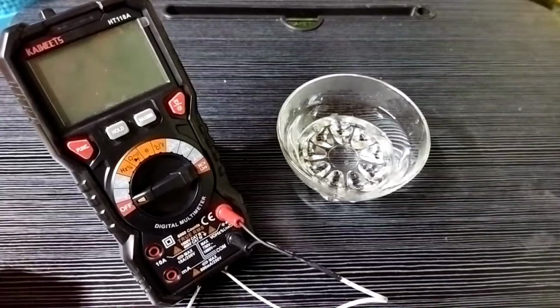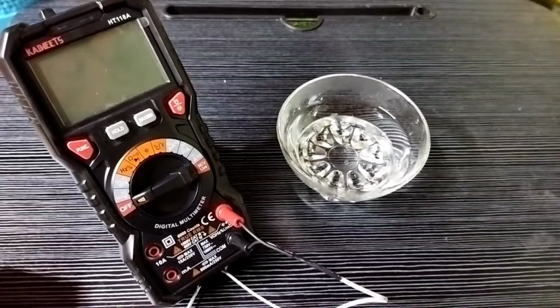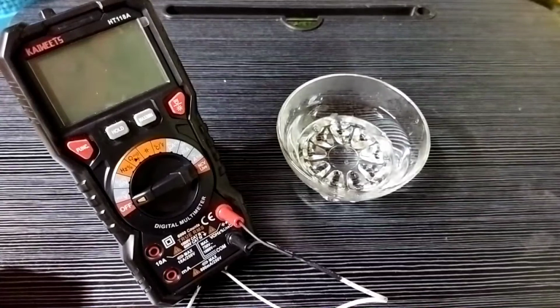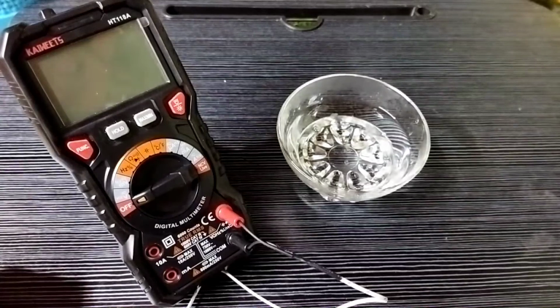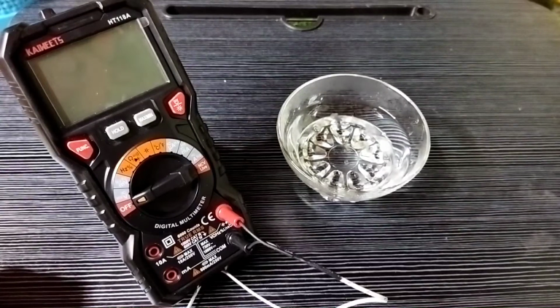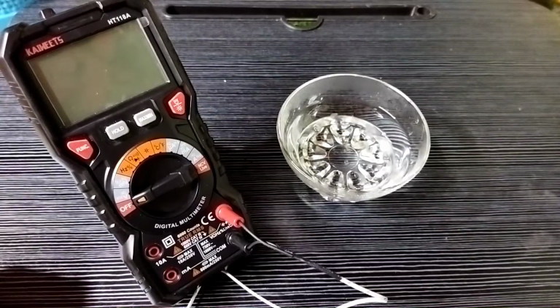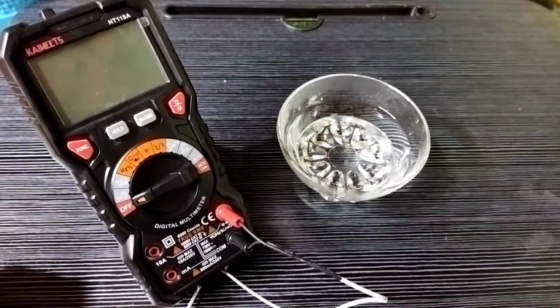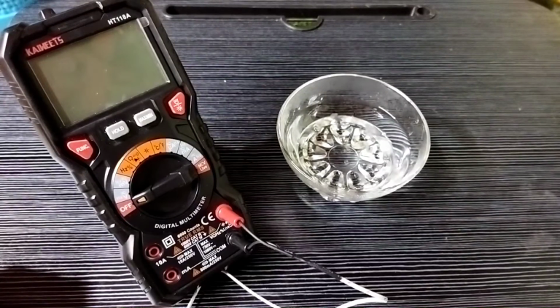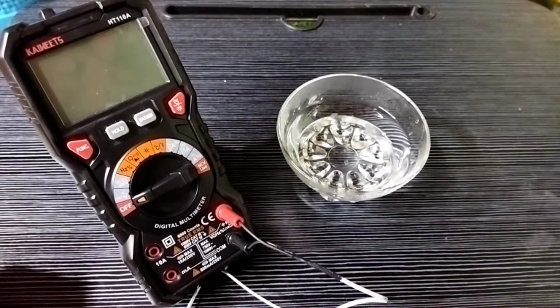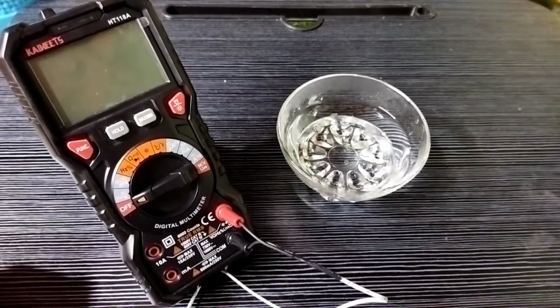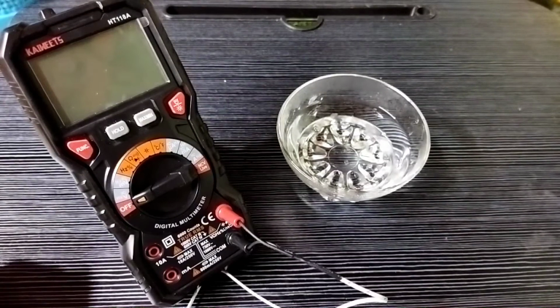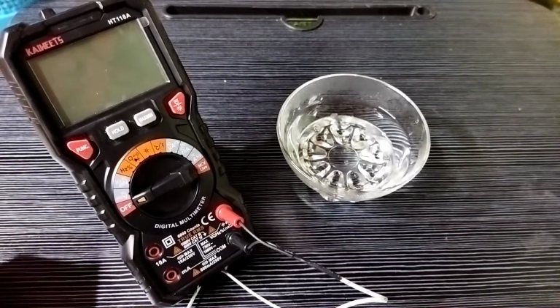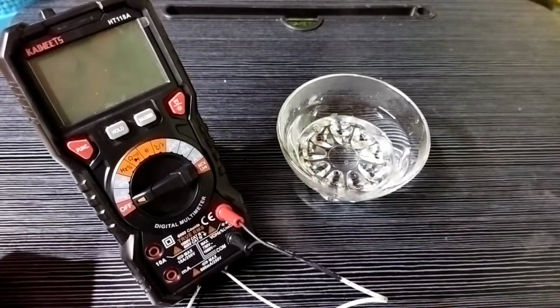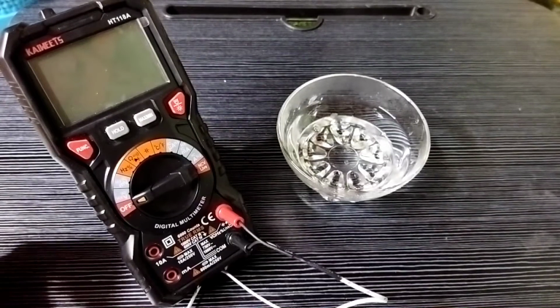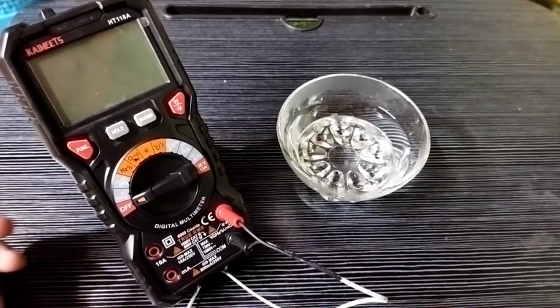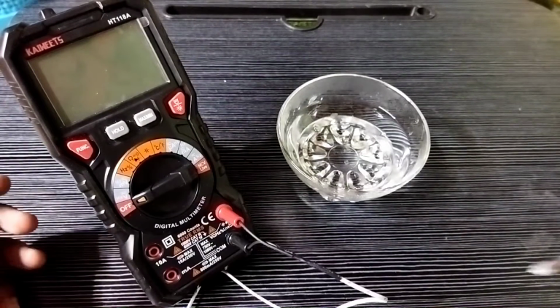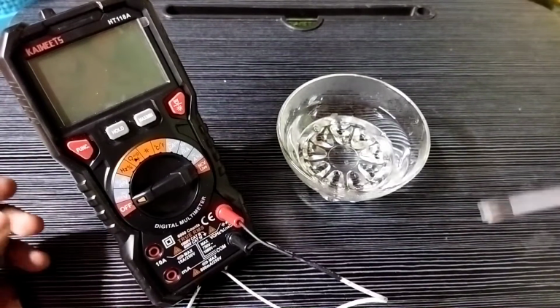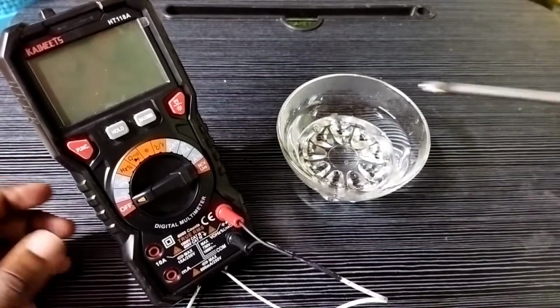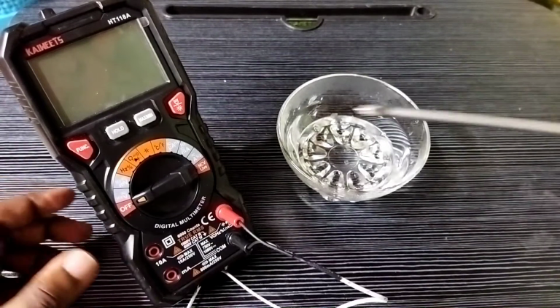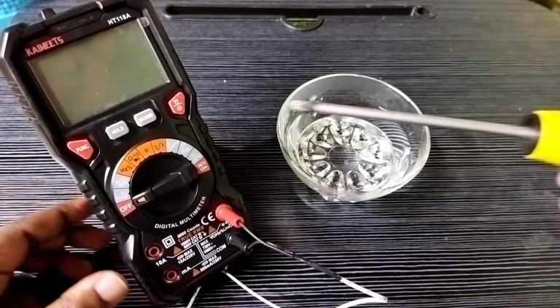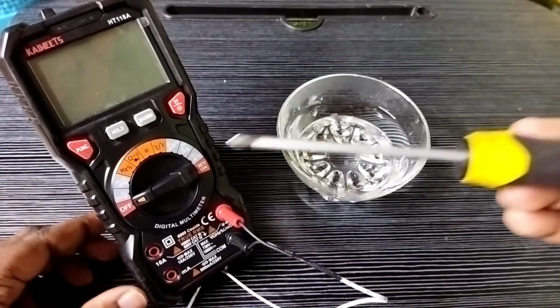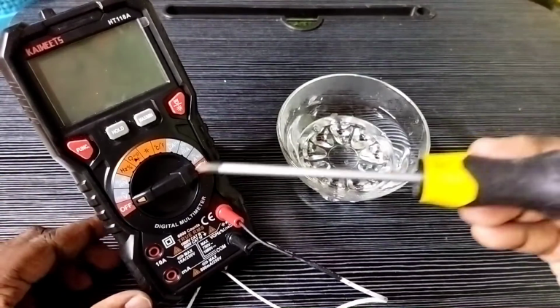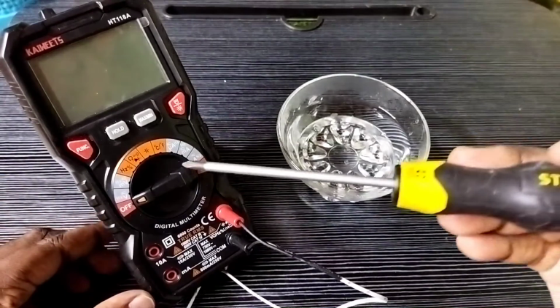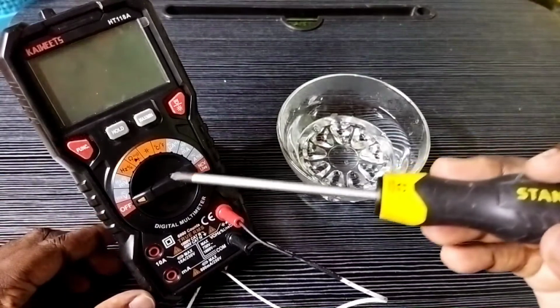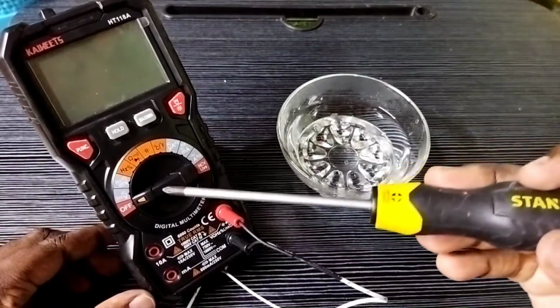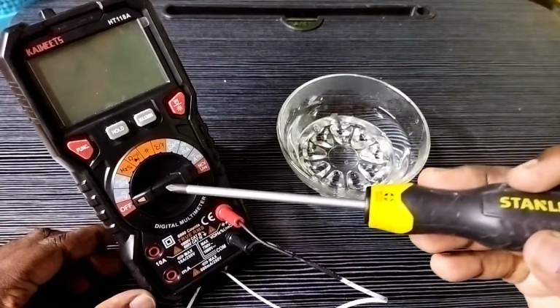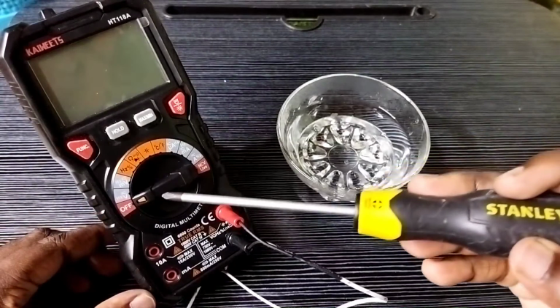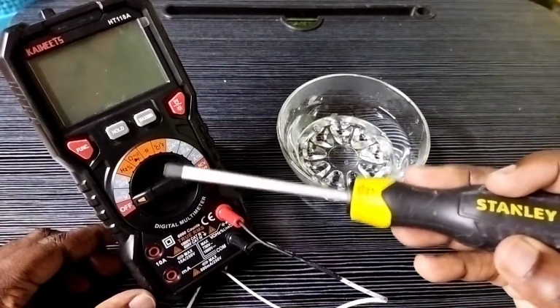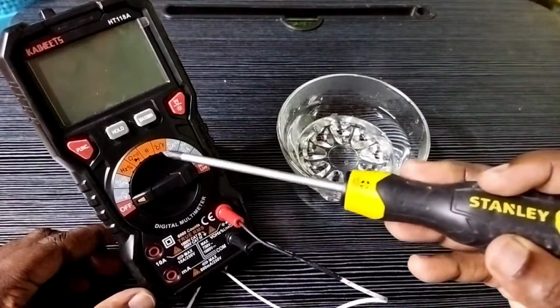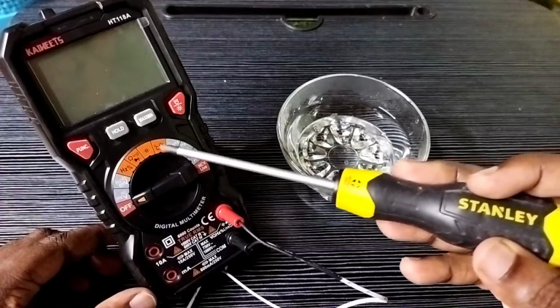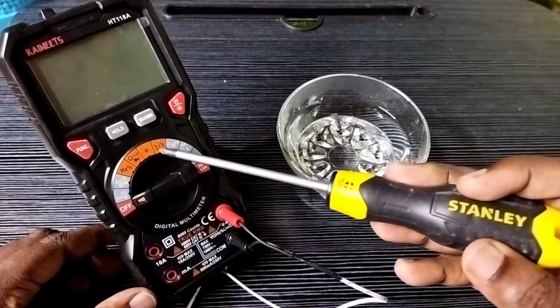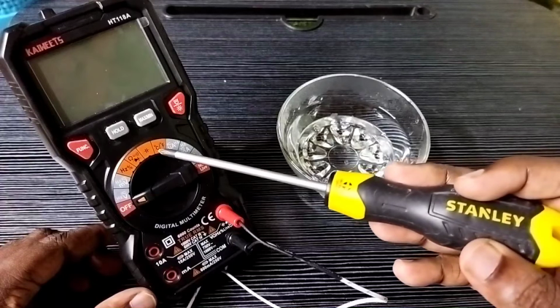Hi friends, this video shows how to measure temperature of water using the Skywitz digital multimeter.